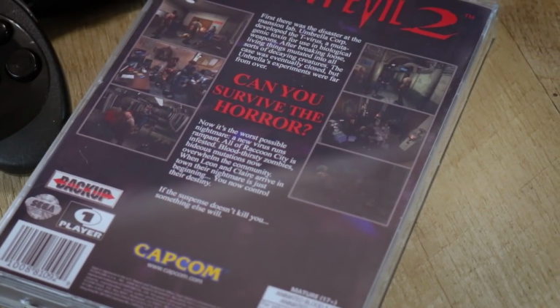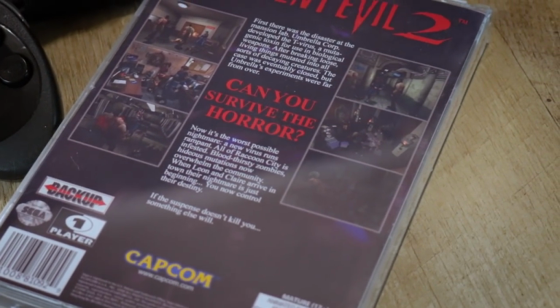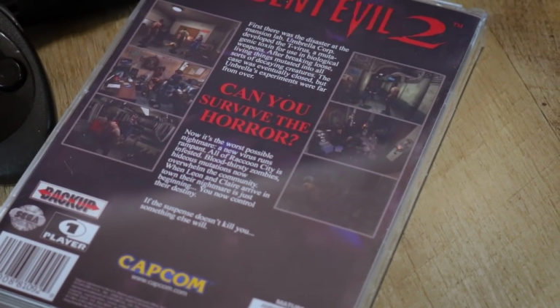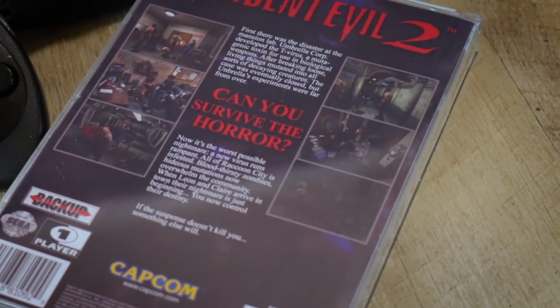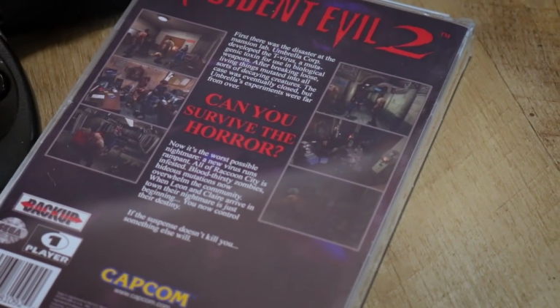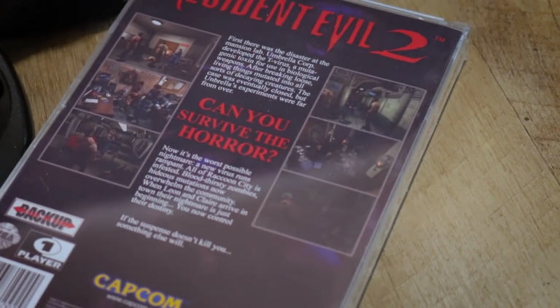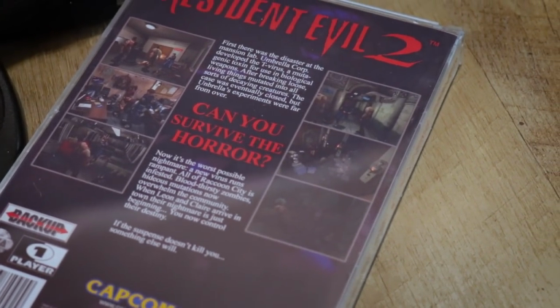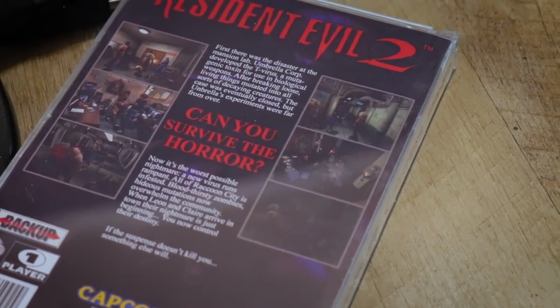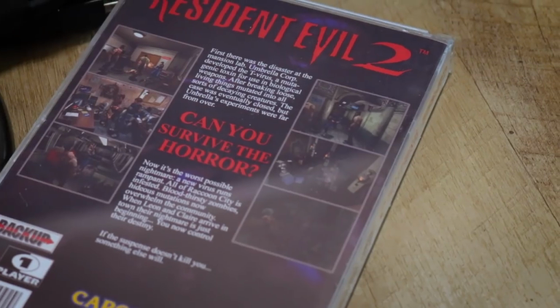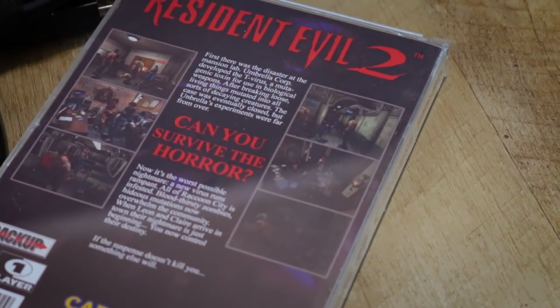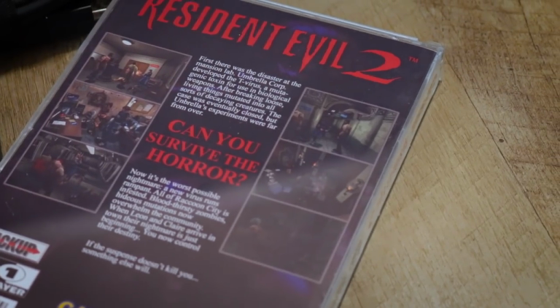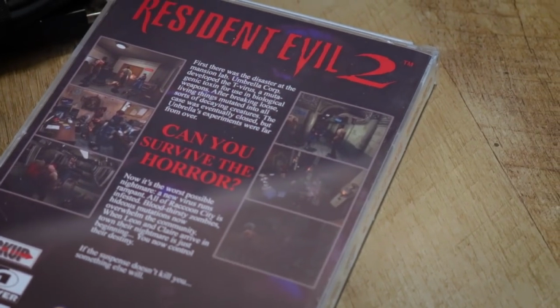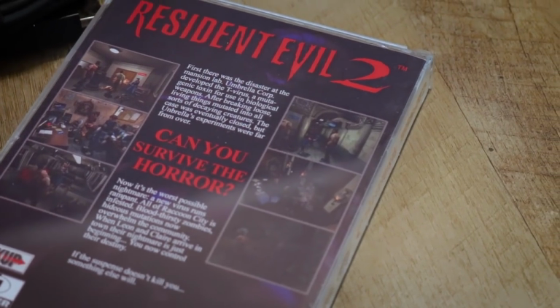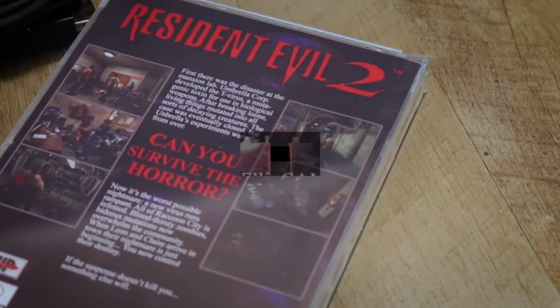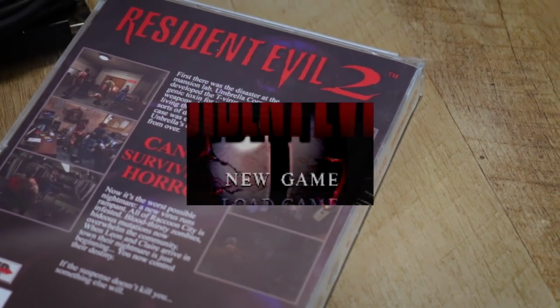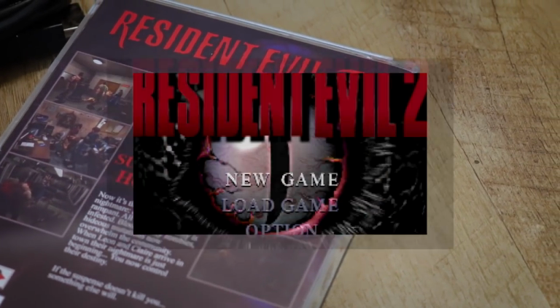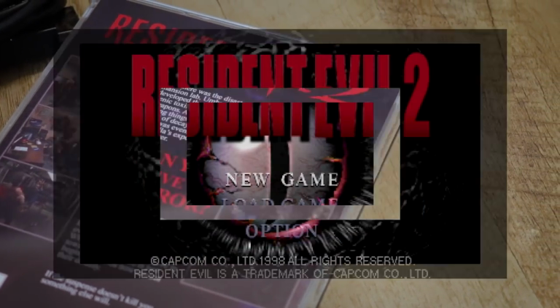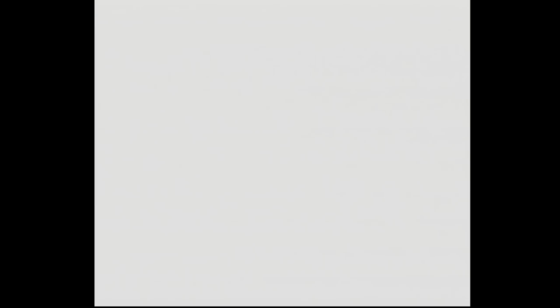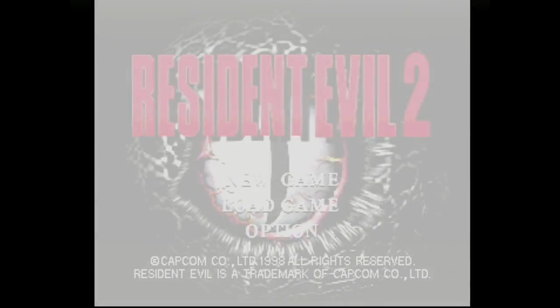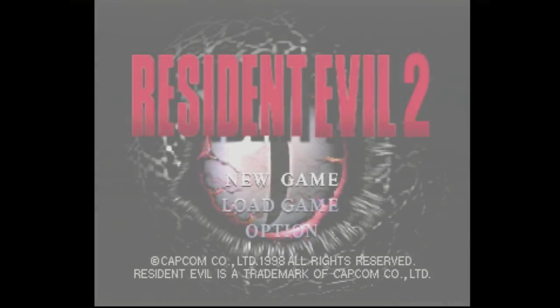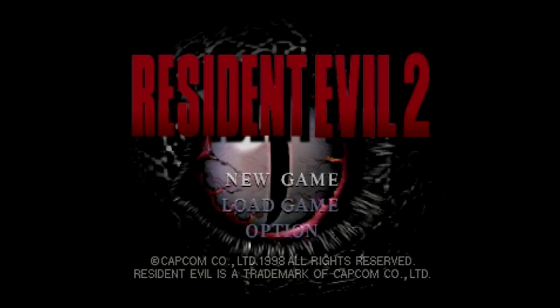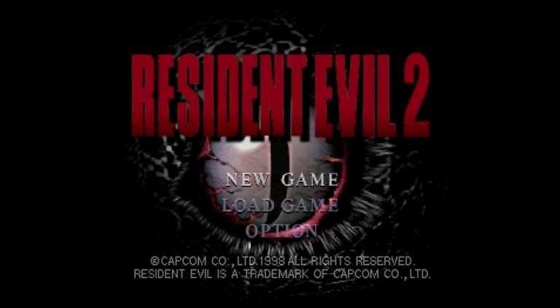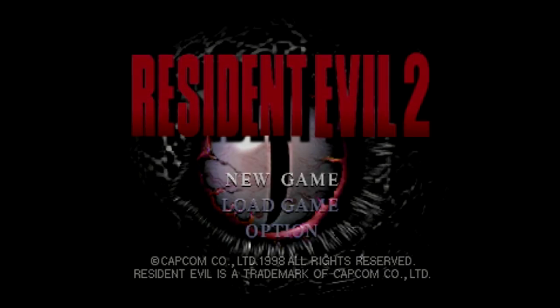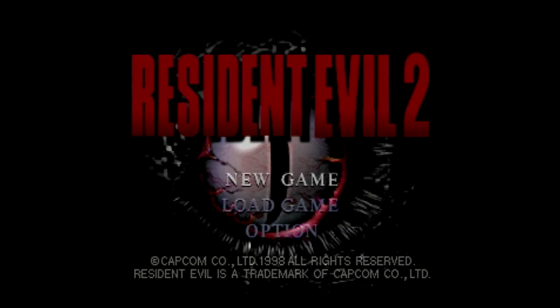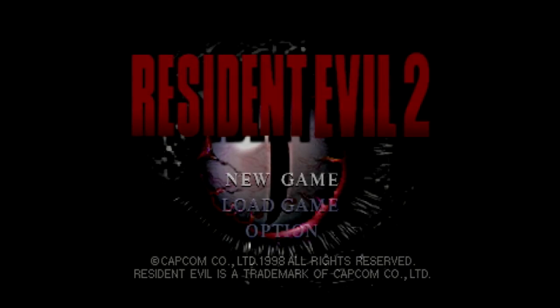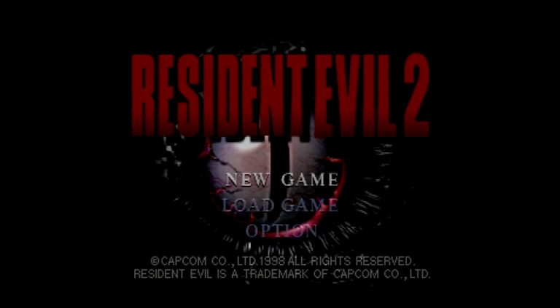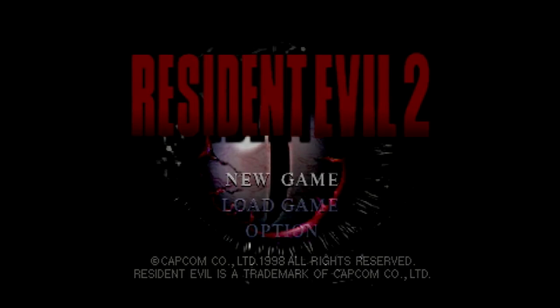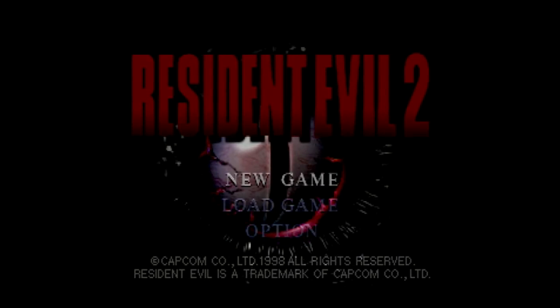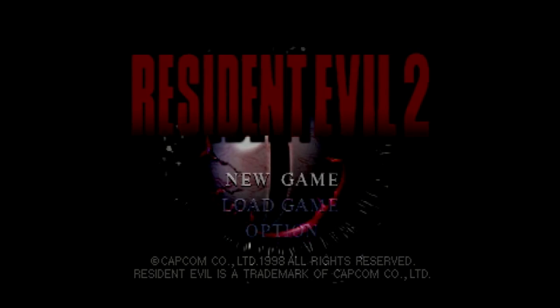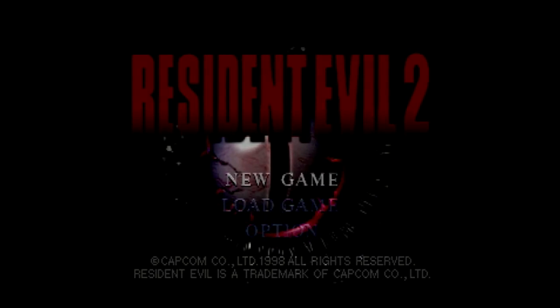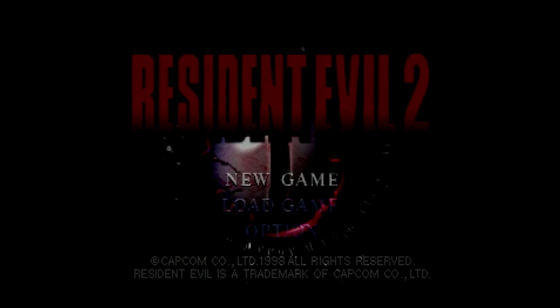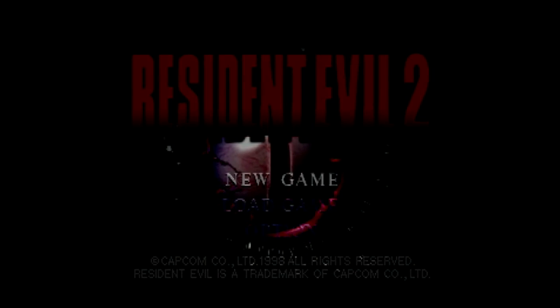Welcome to Survival Horror. Resident Evil 2.